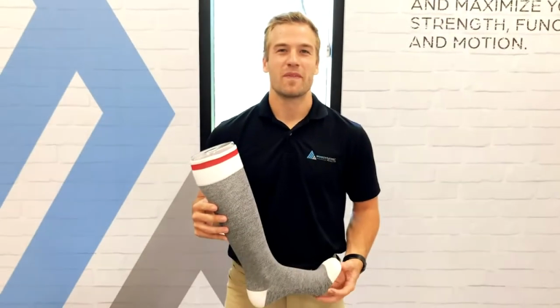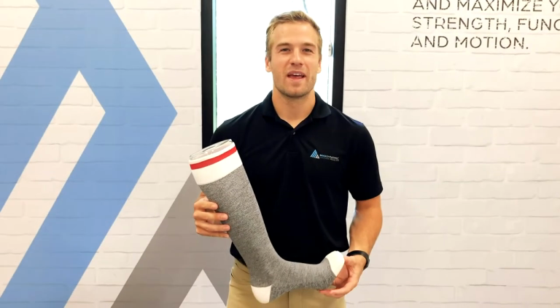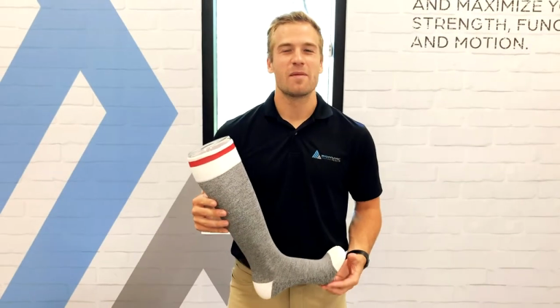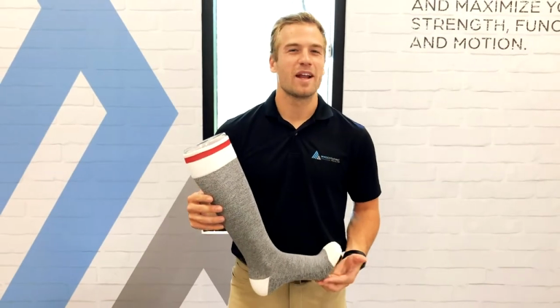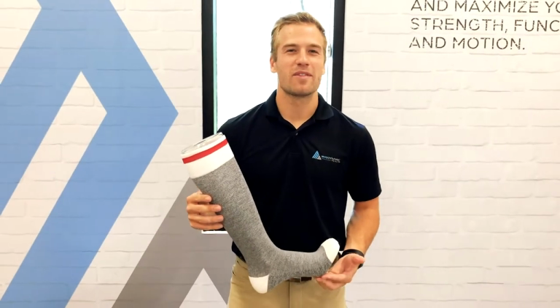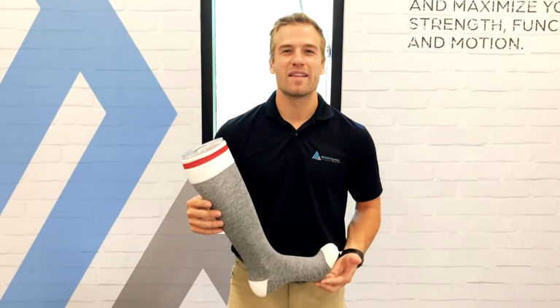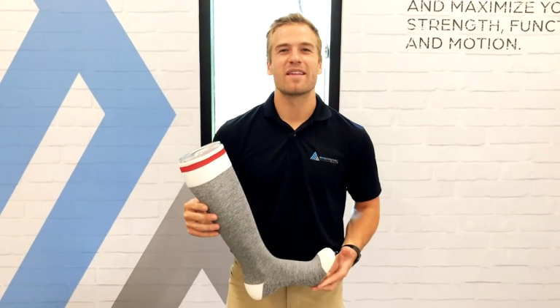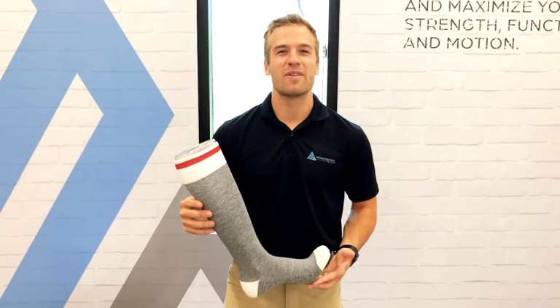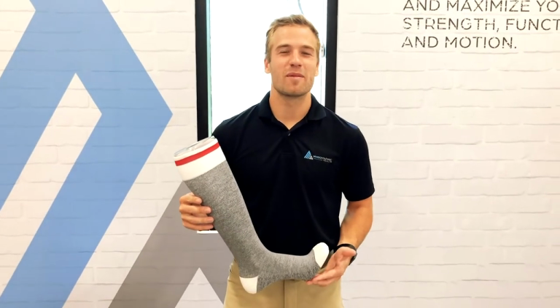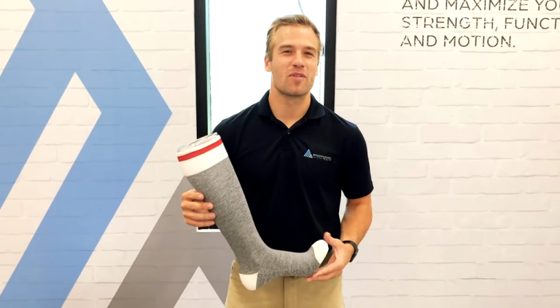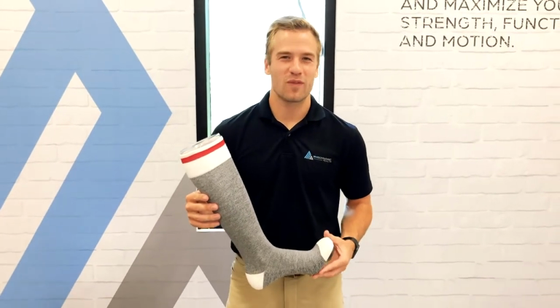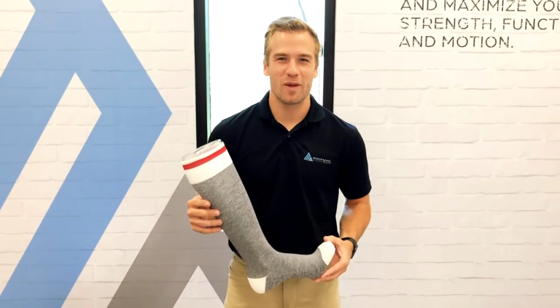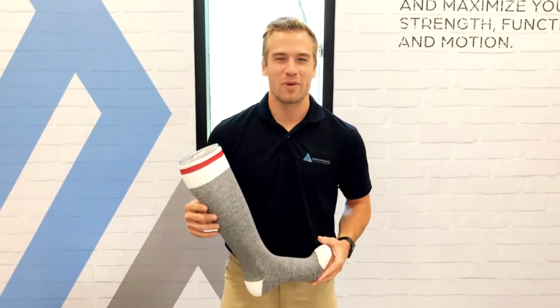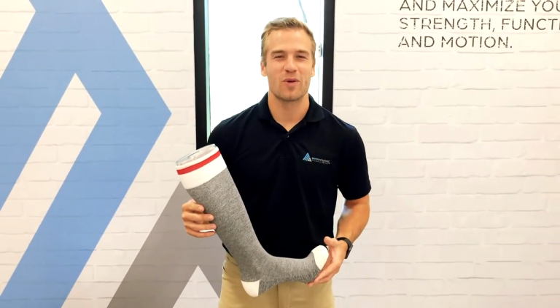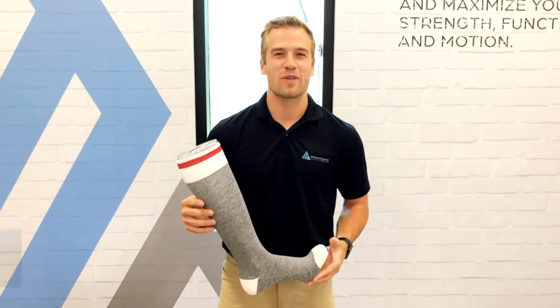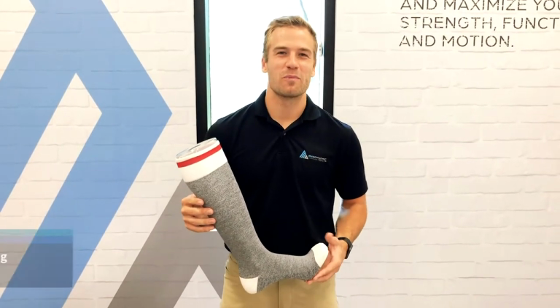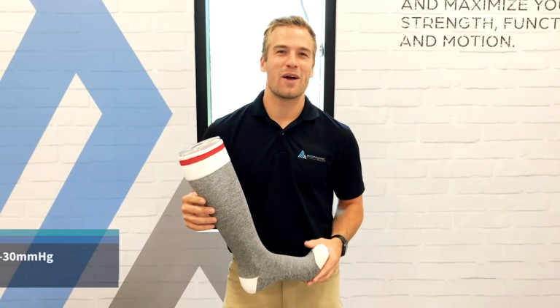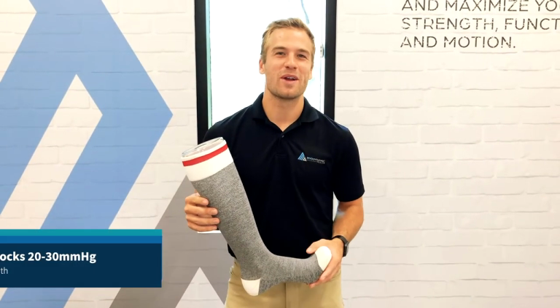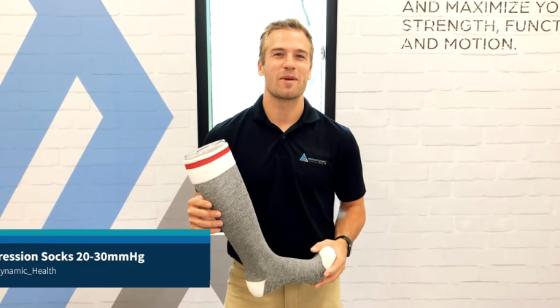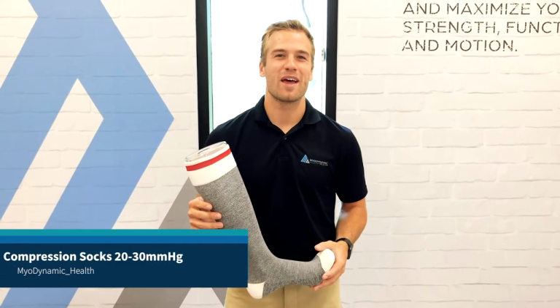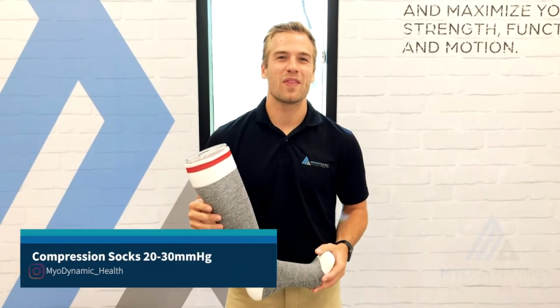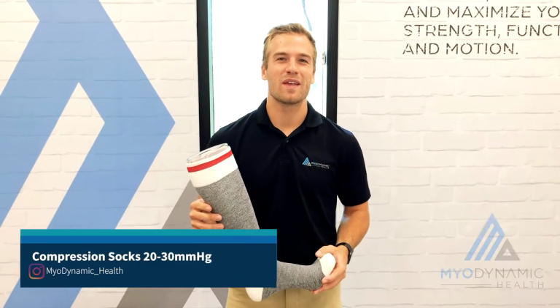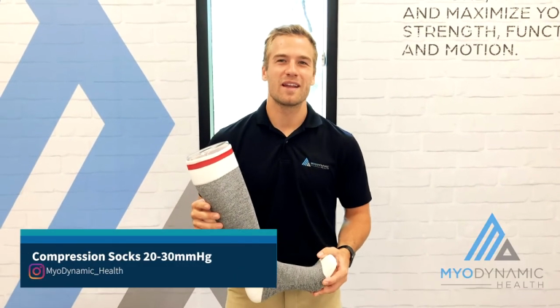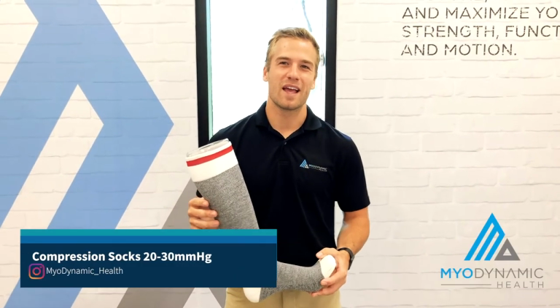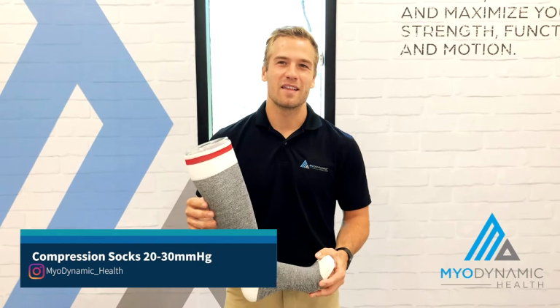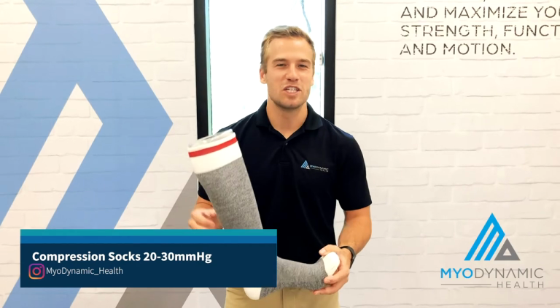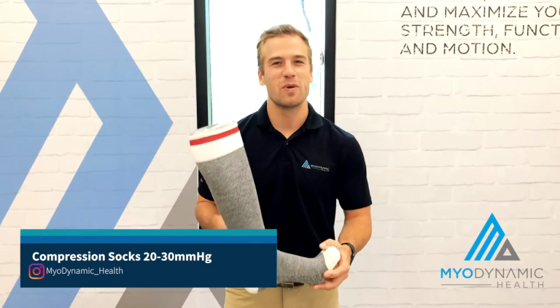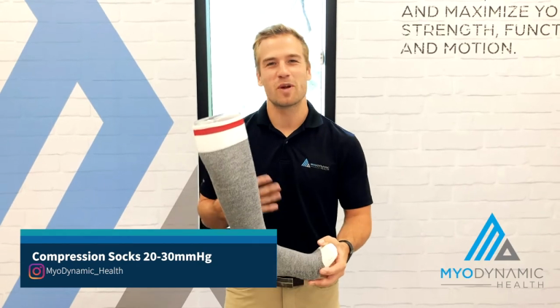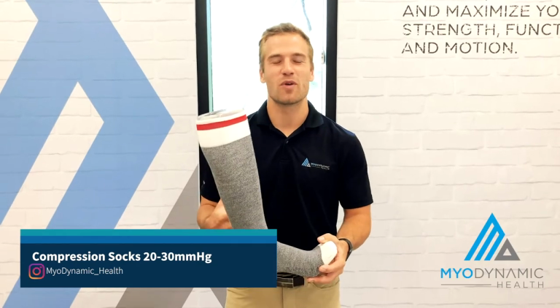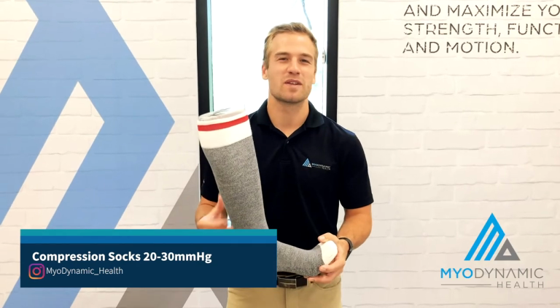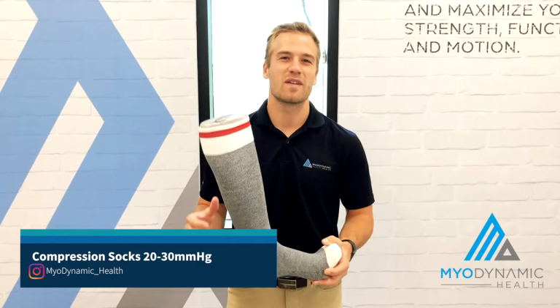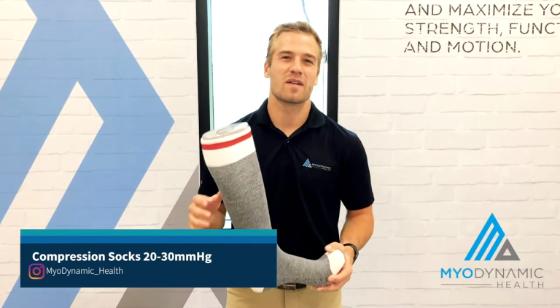Hey, my name is Dan Steffens. I'm a certified pedorthist for Myodynamic Health, and today I'm going to teach you about compression socks.